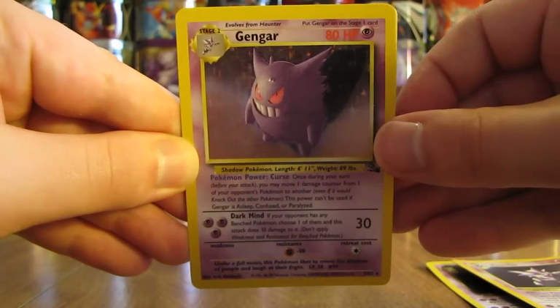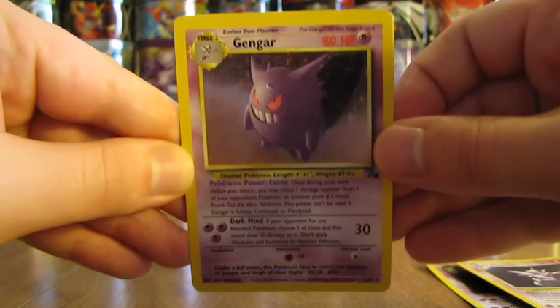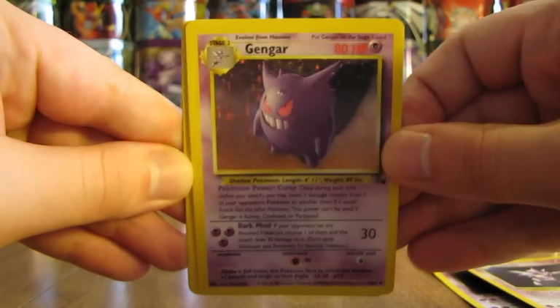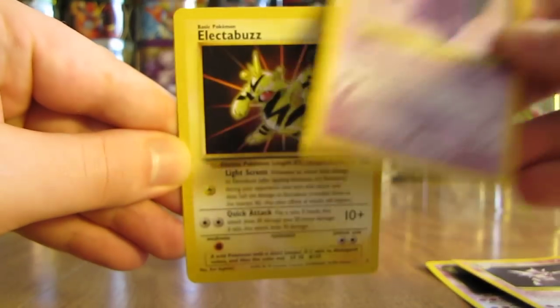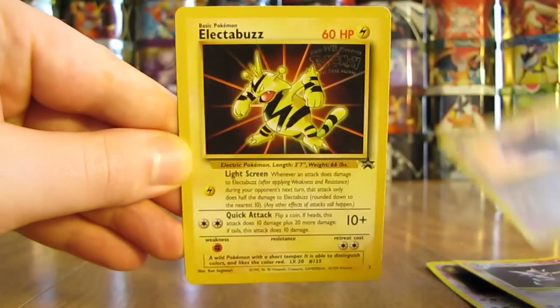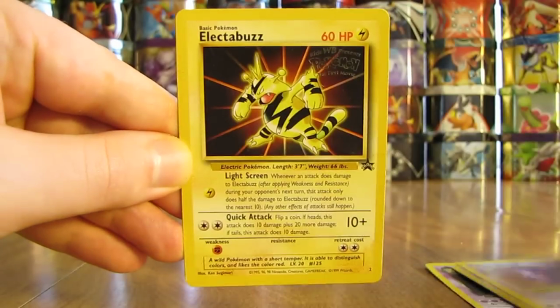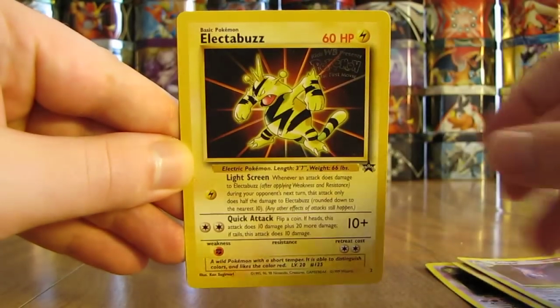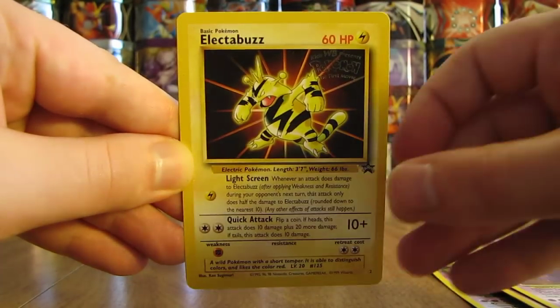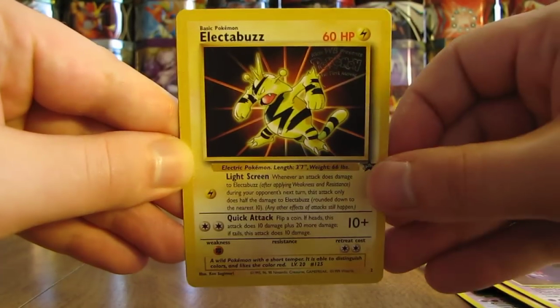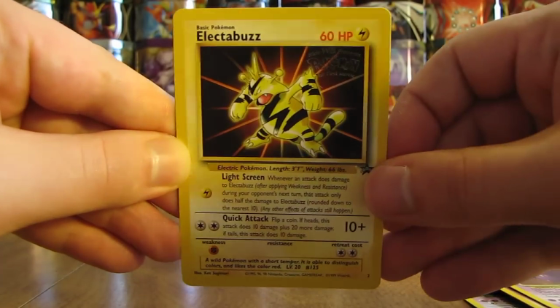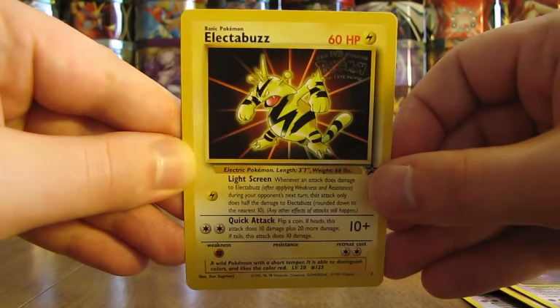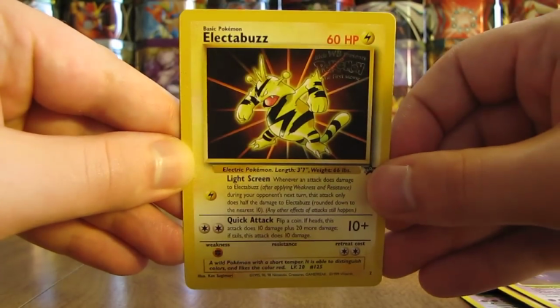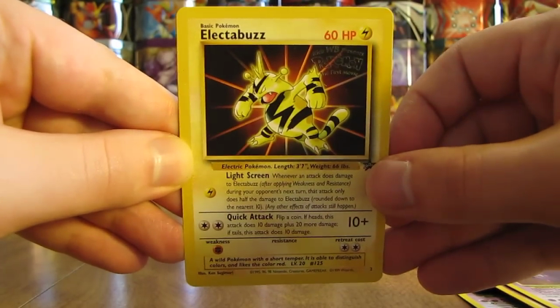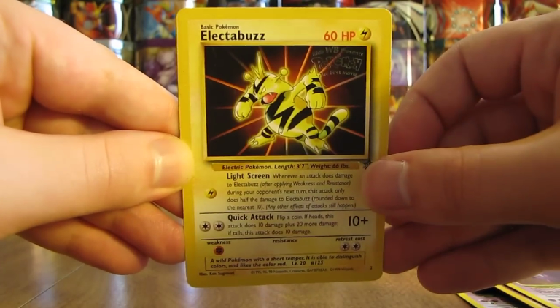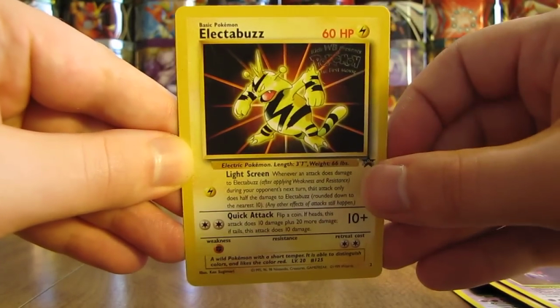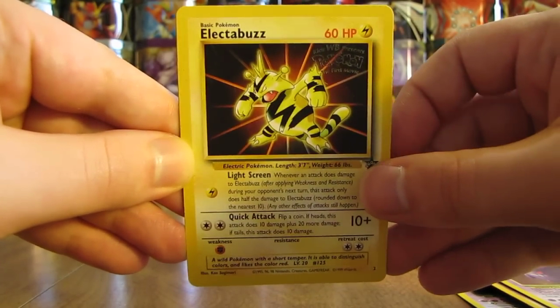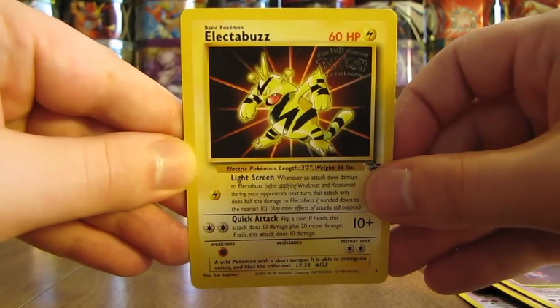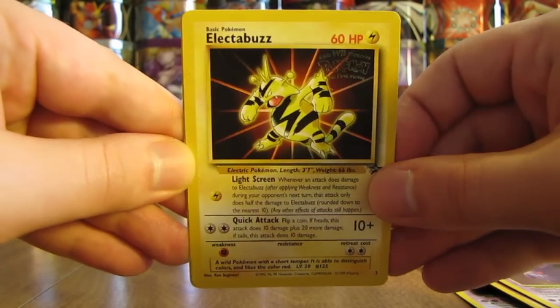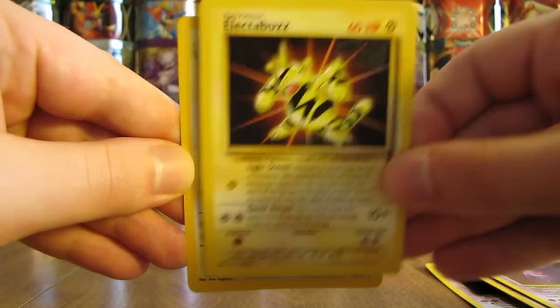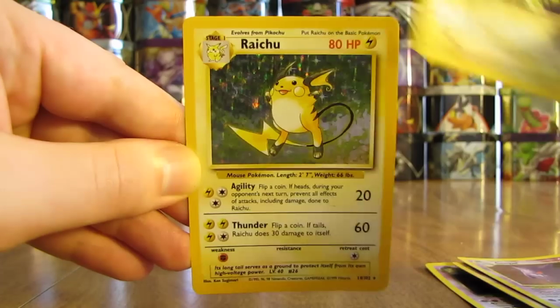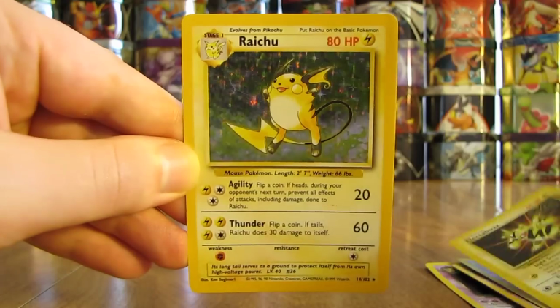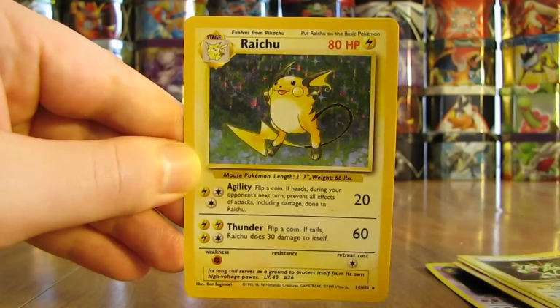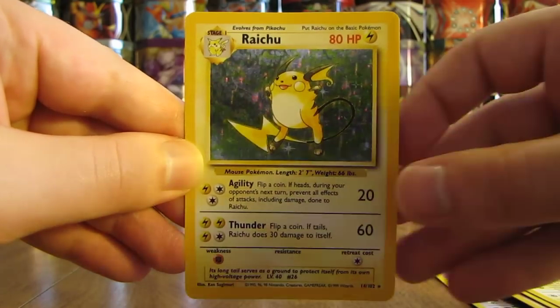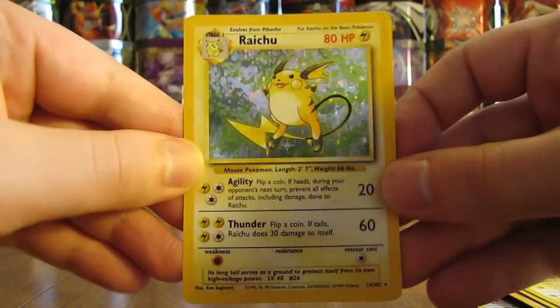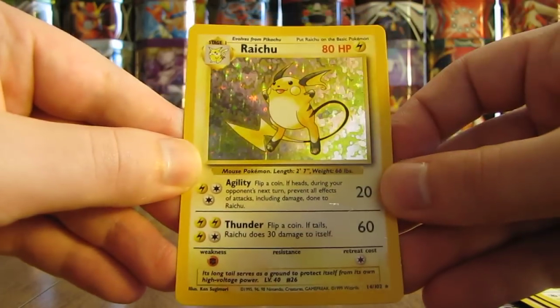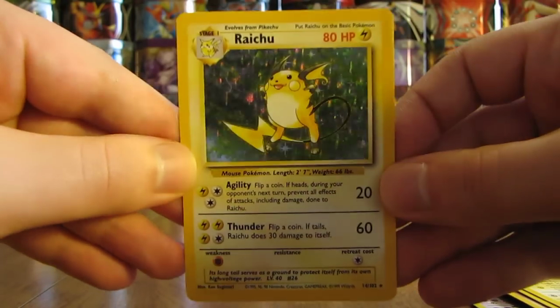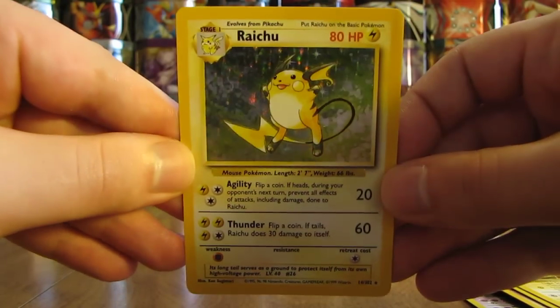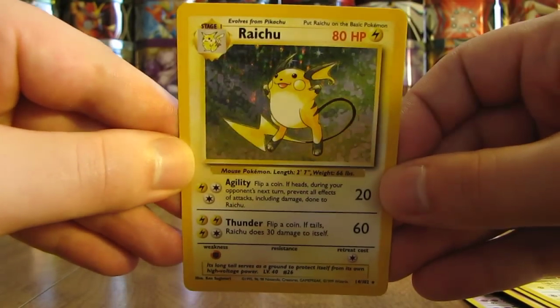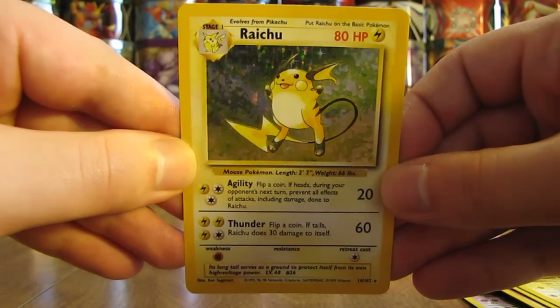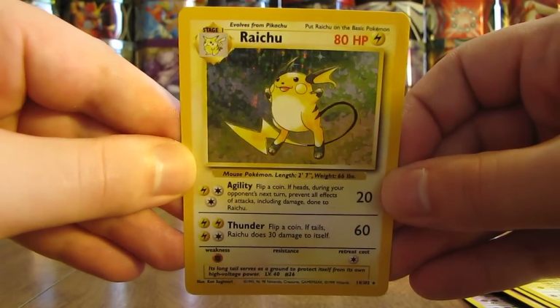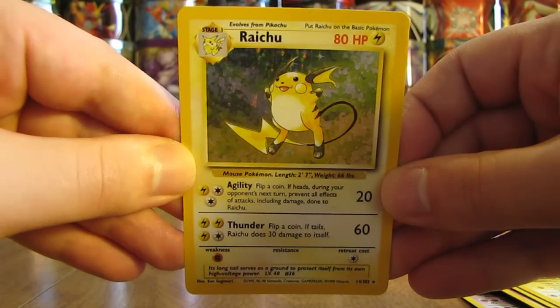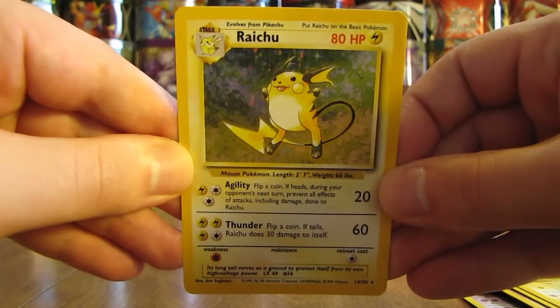Gengar. Electabuzz — this one is from the first movie. And a Raichu from base set, pretty good condition.